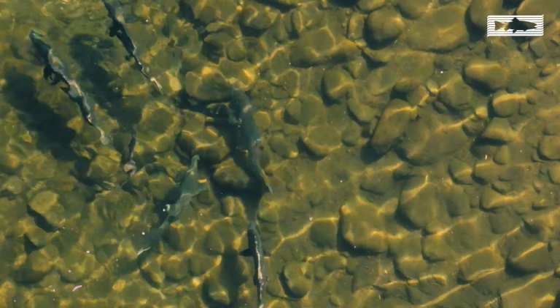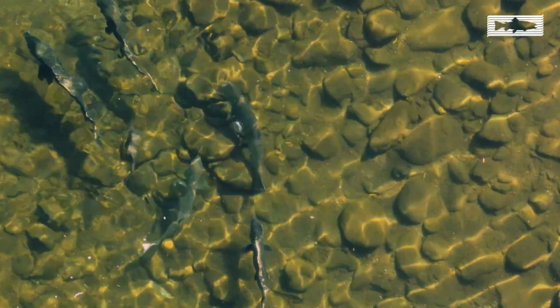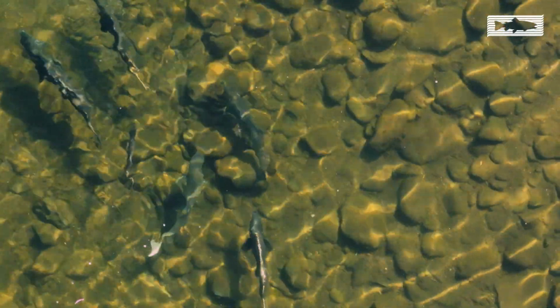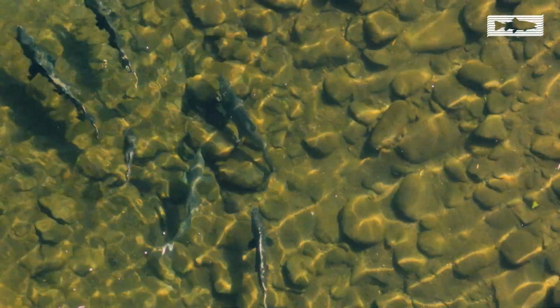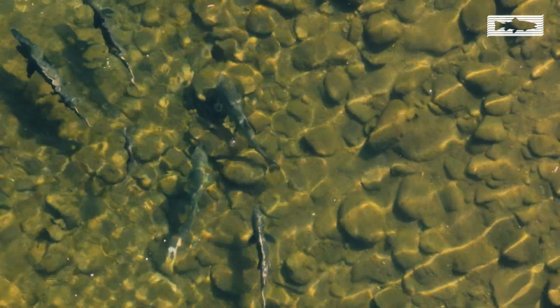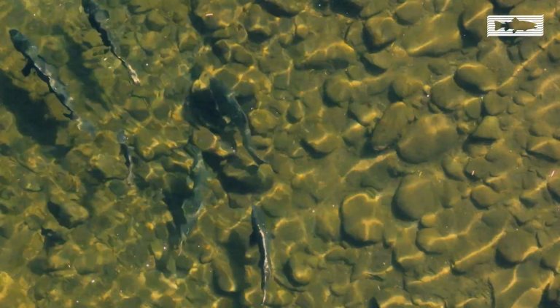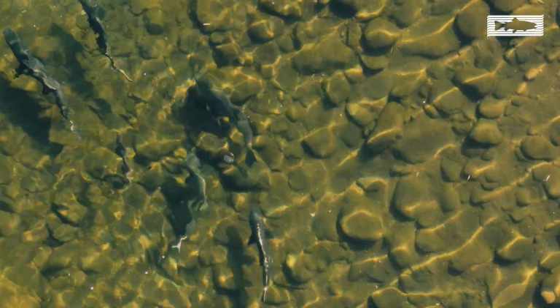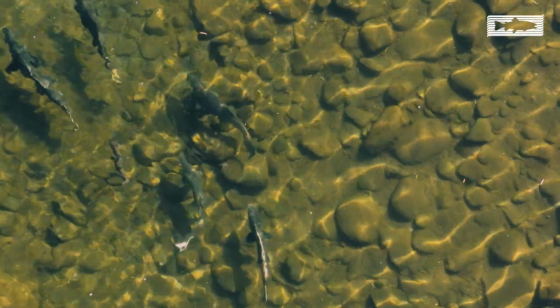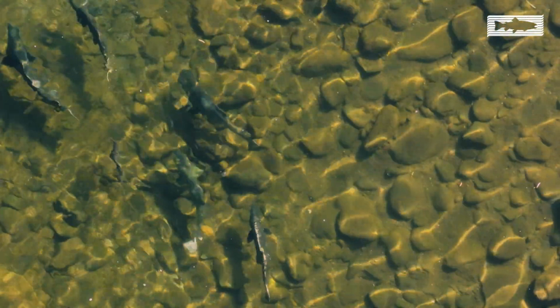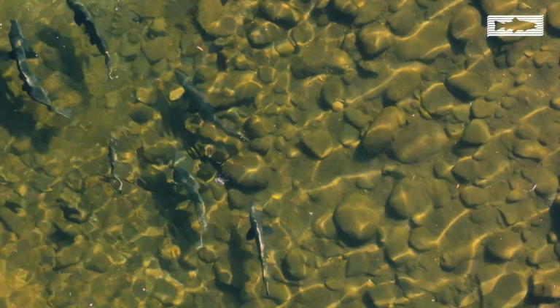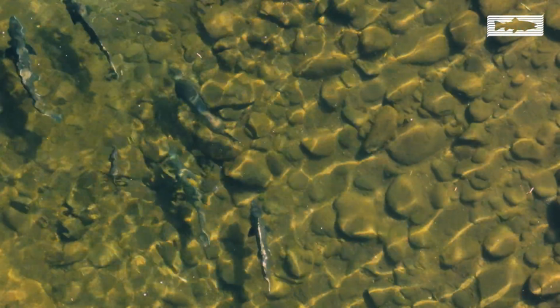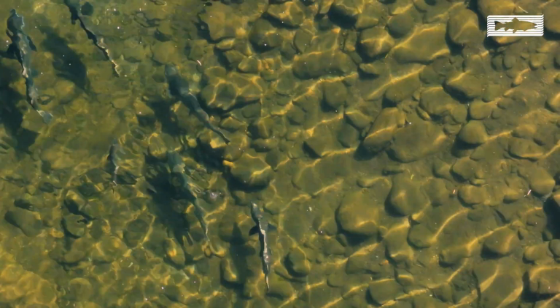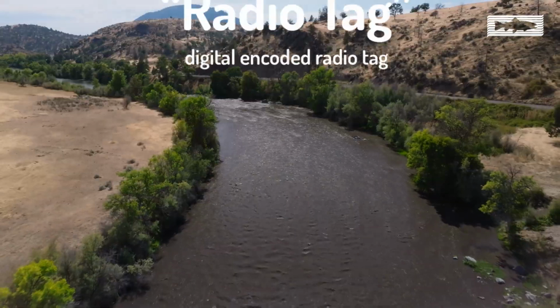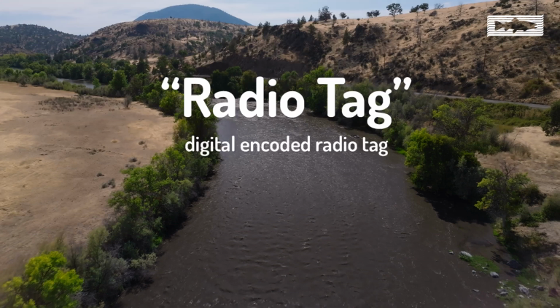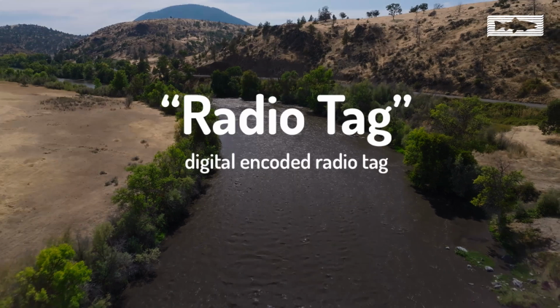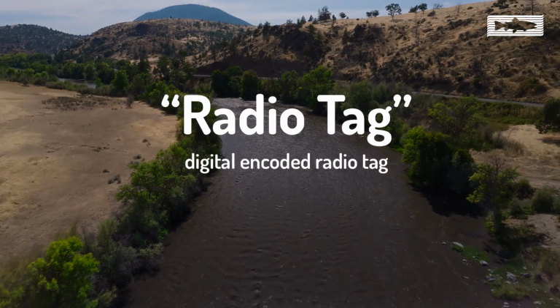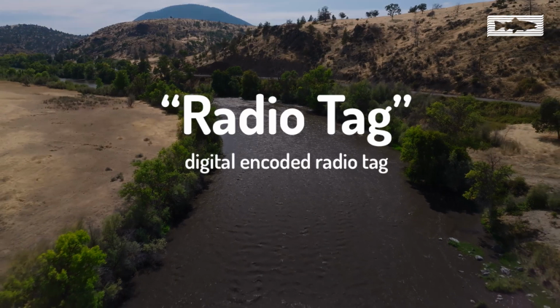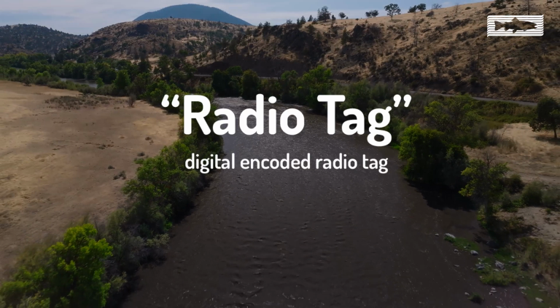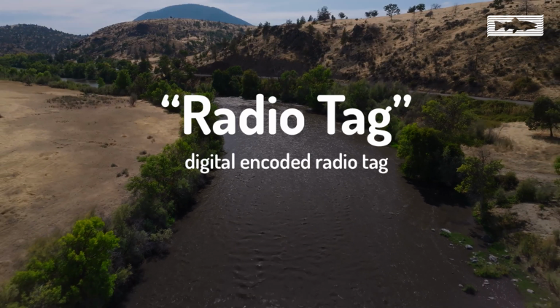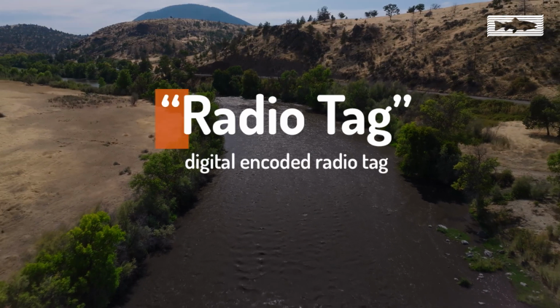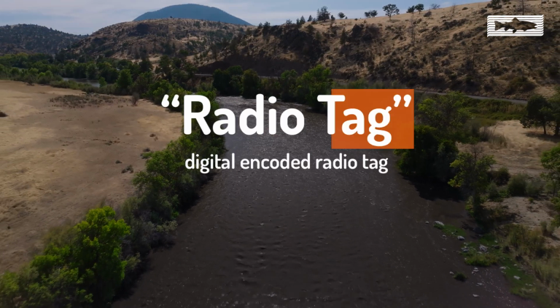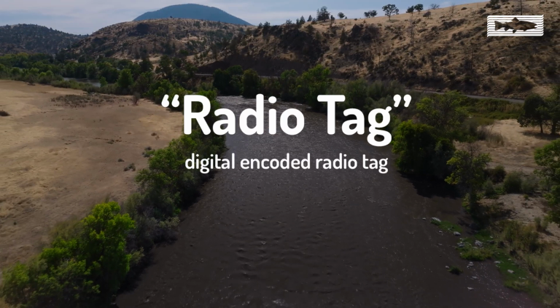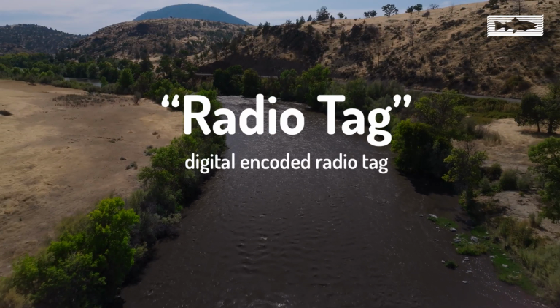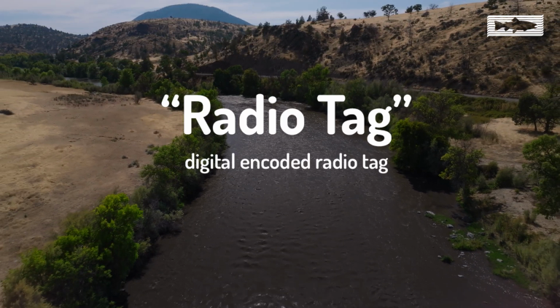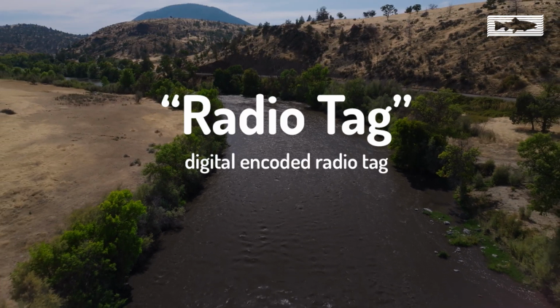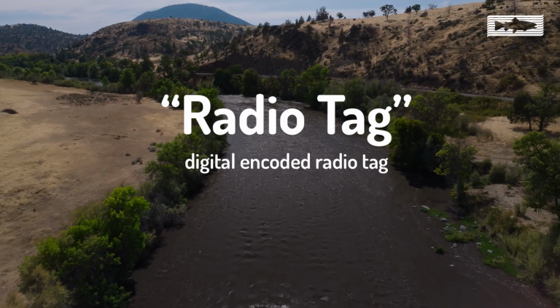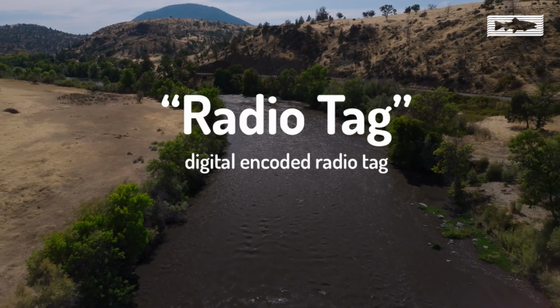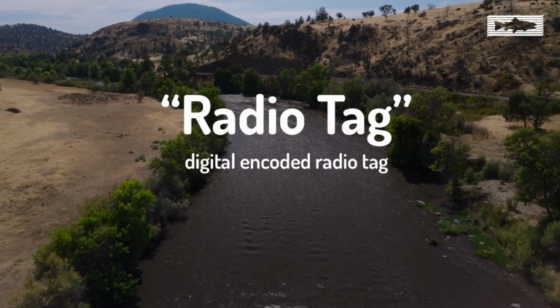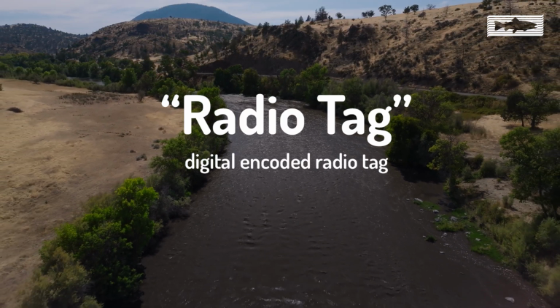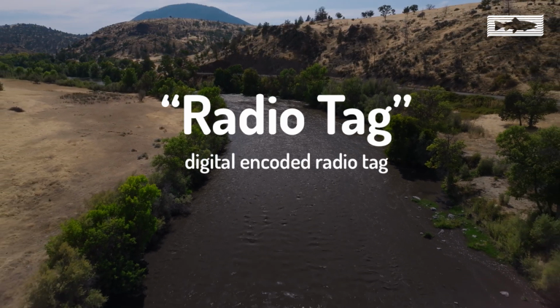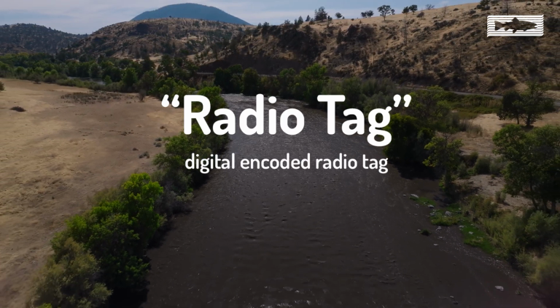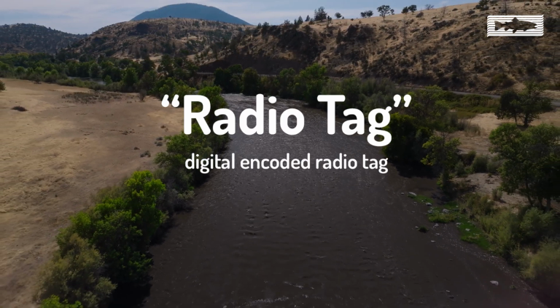There's another type of tag — the embedded radio tag — that we're using to detect fish as they migrate above the former dams on the Klamath River.